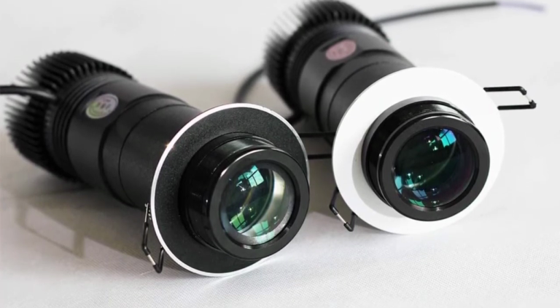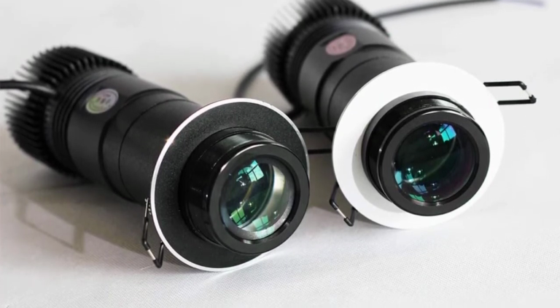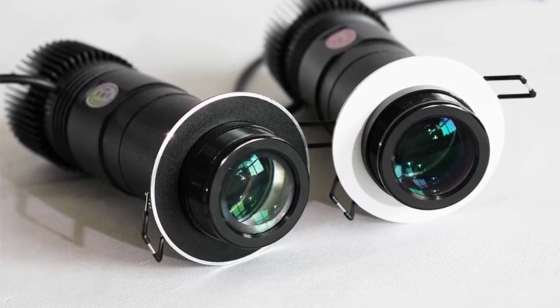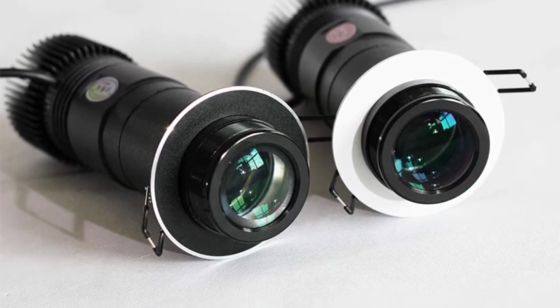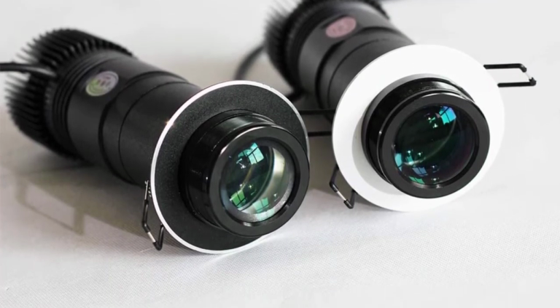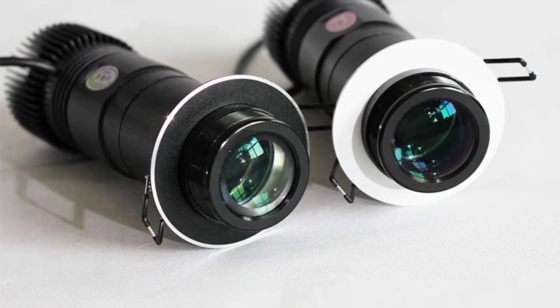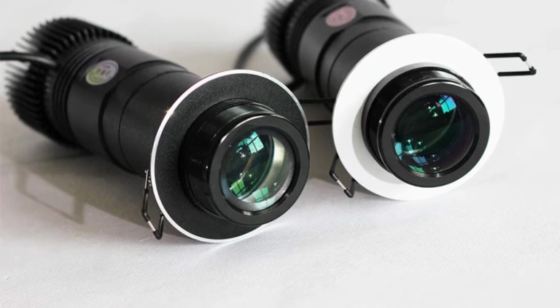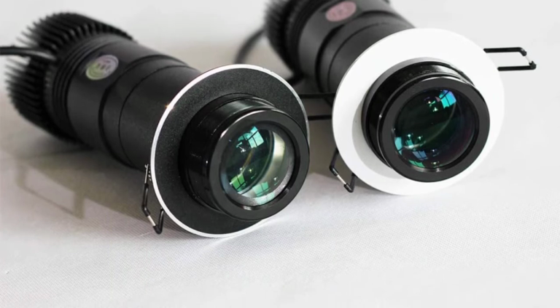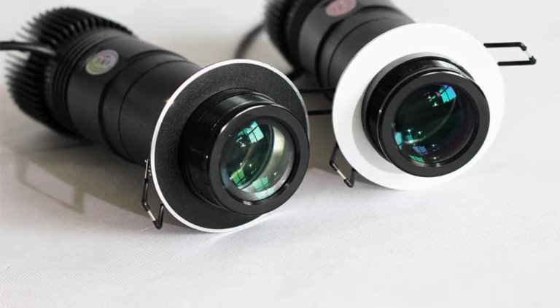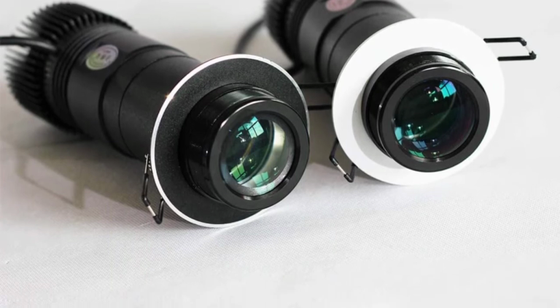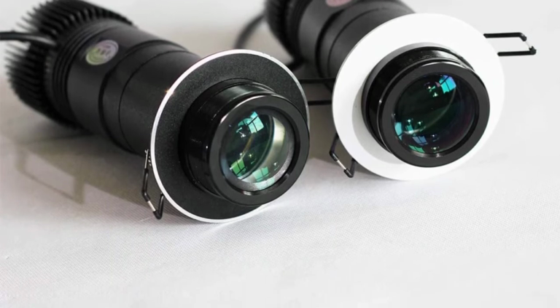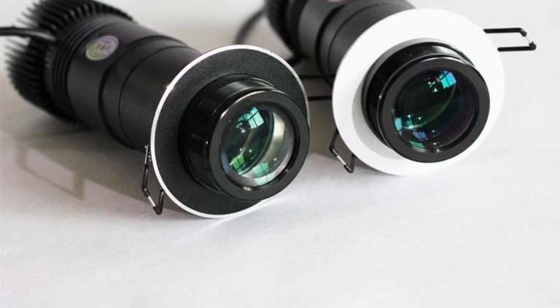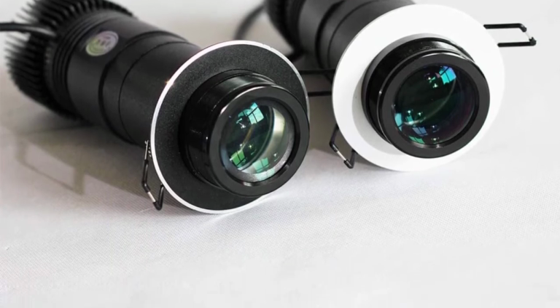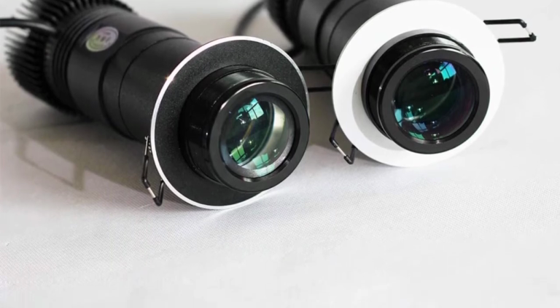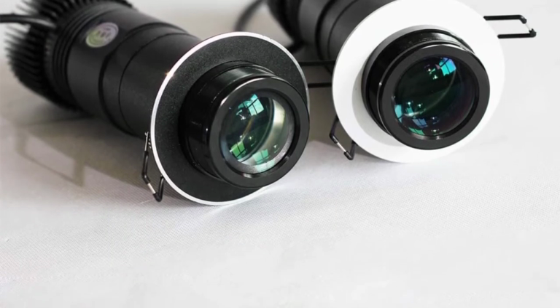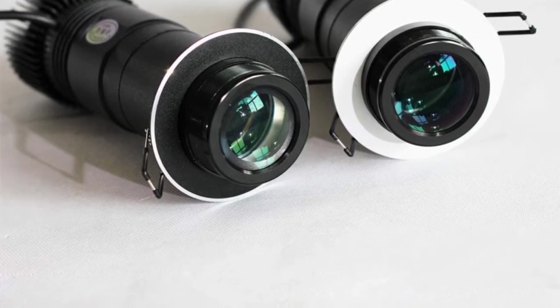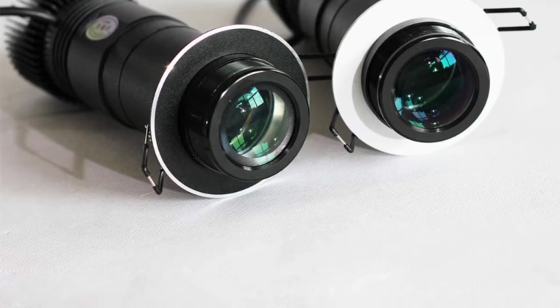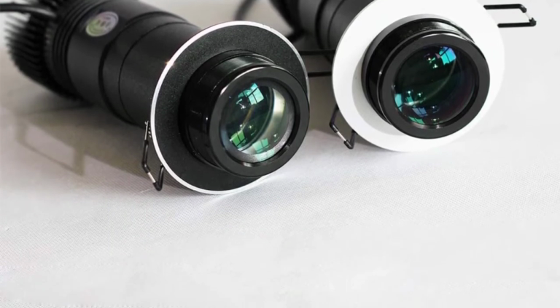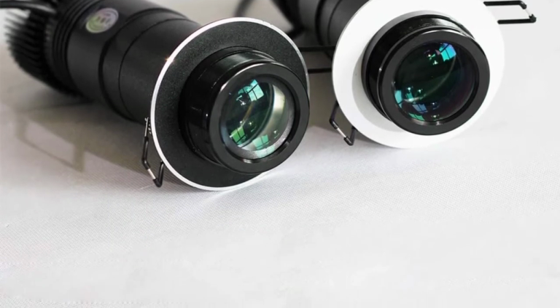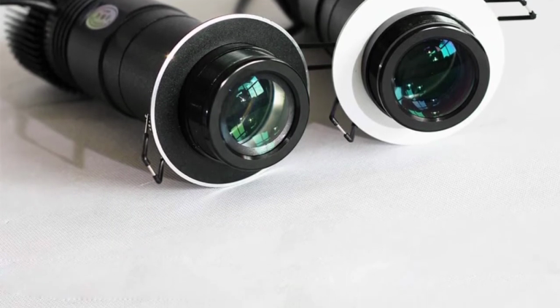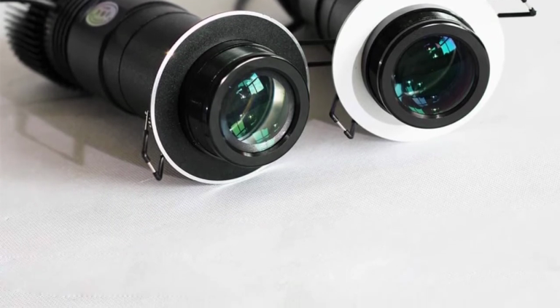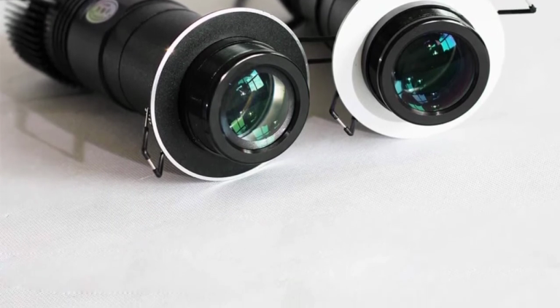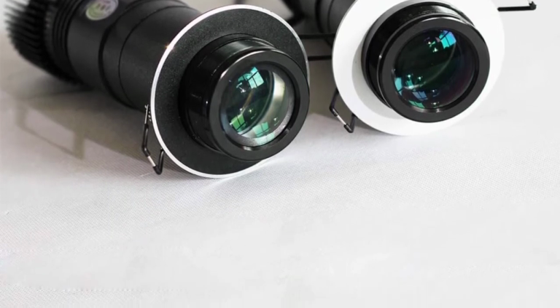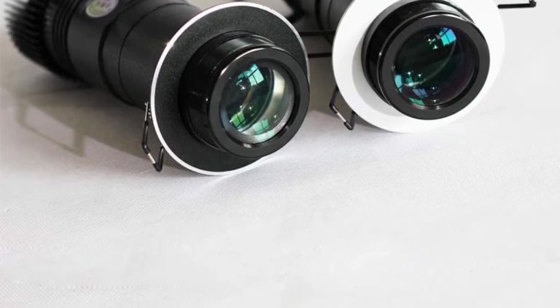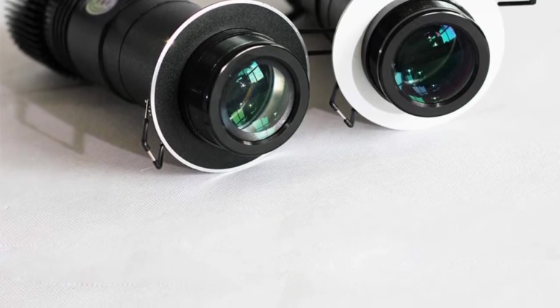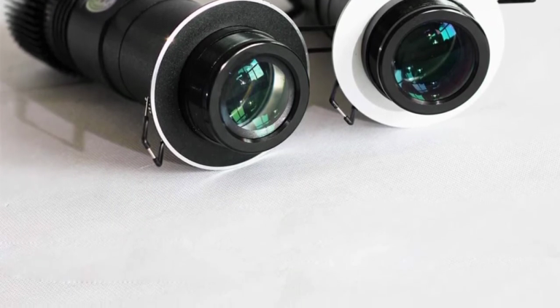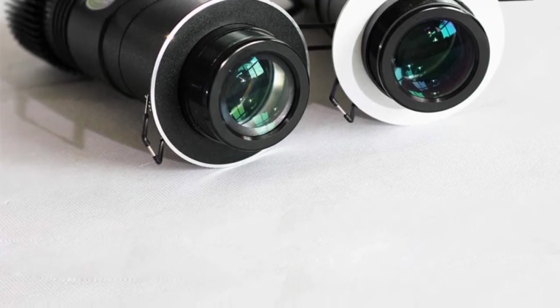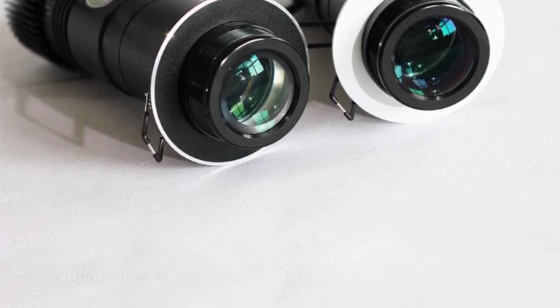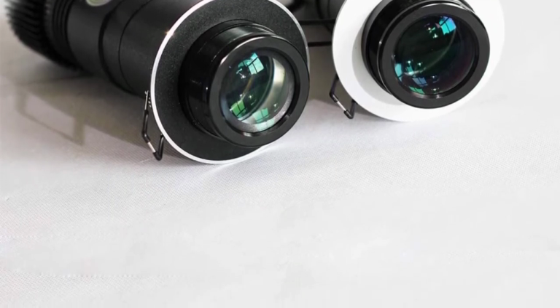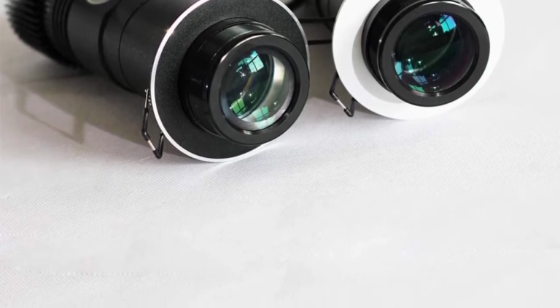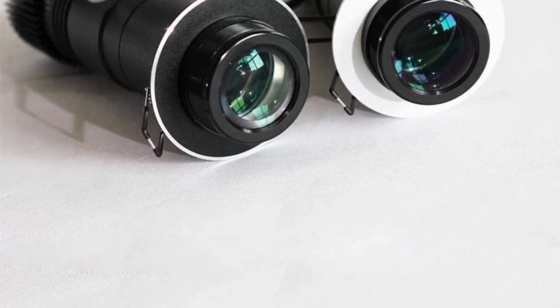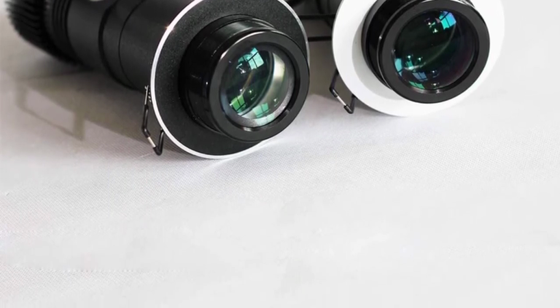During purchase, it comes with a single color gobo. Then you can find the customized gobos separately.